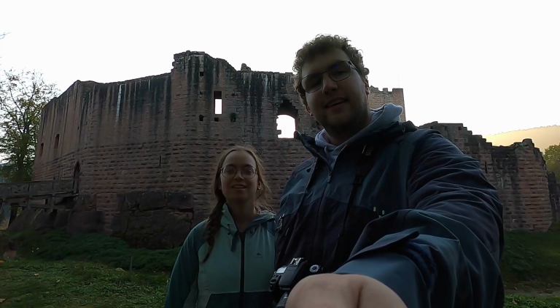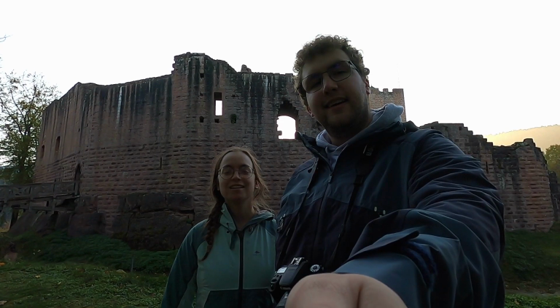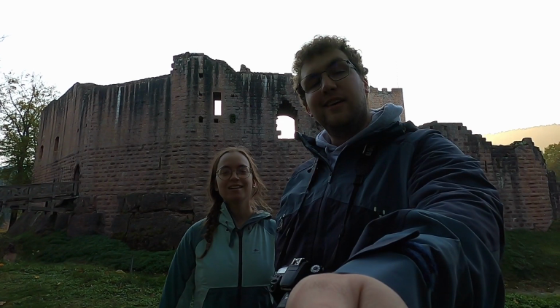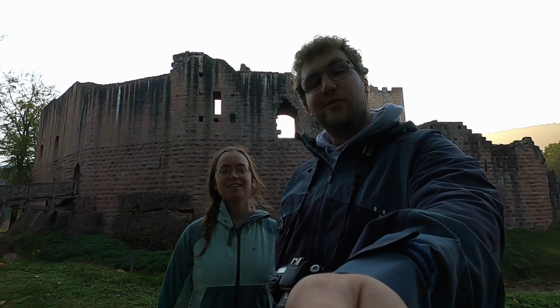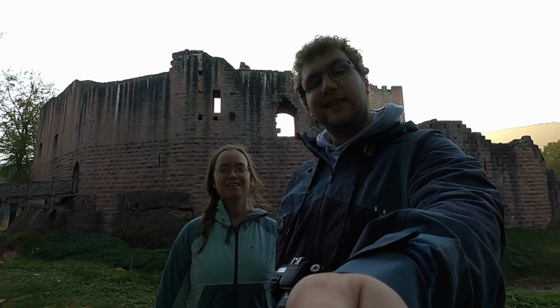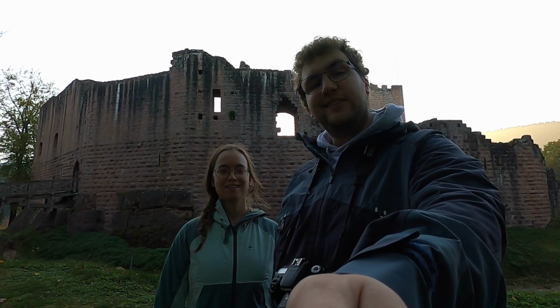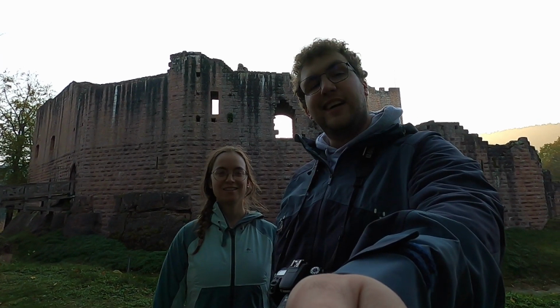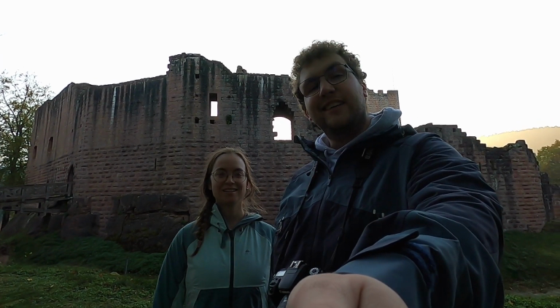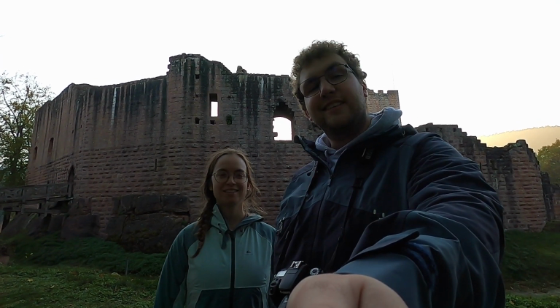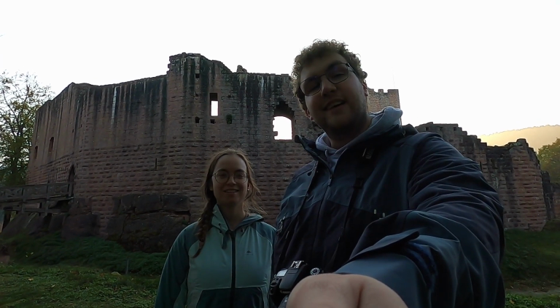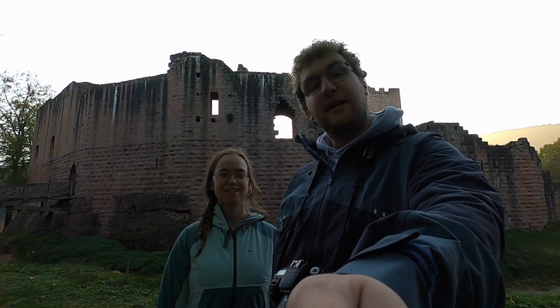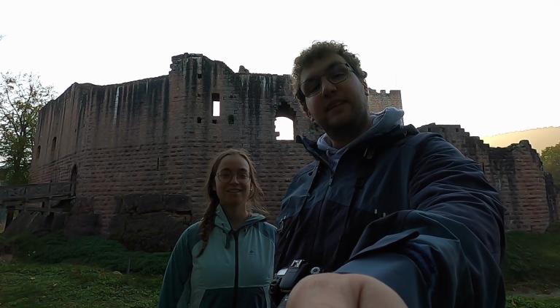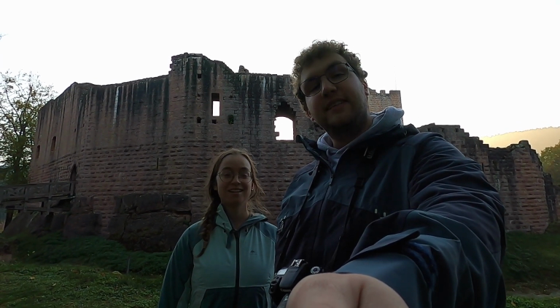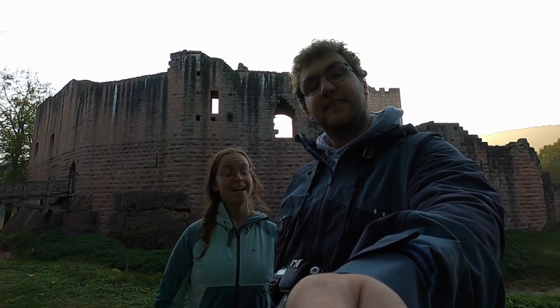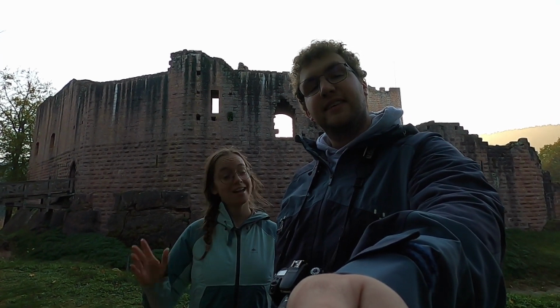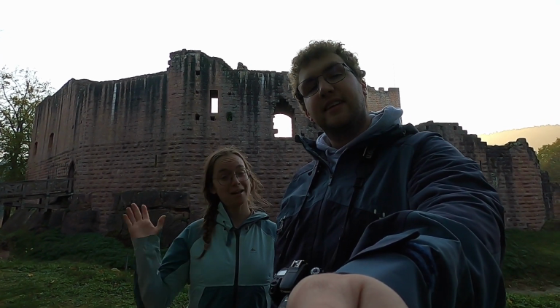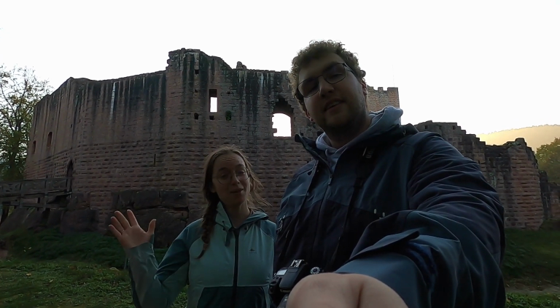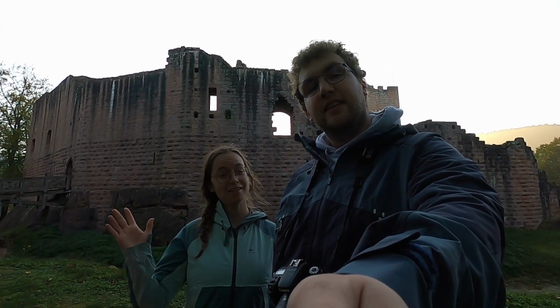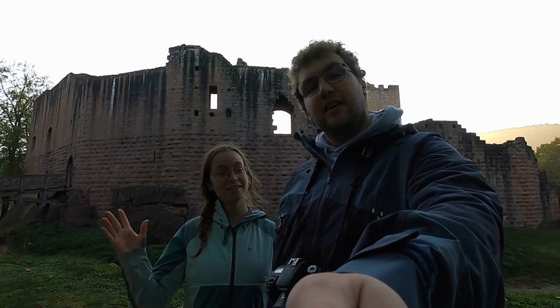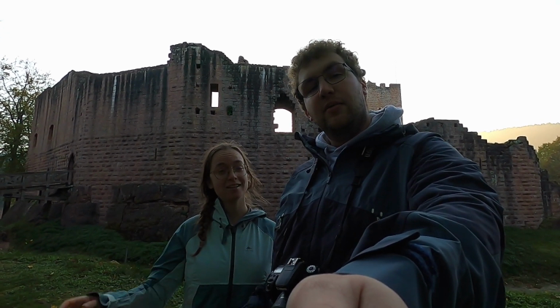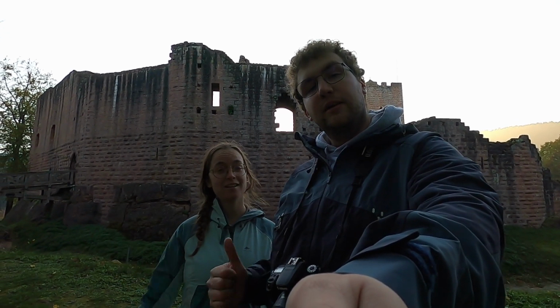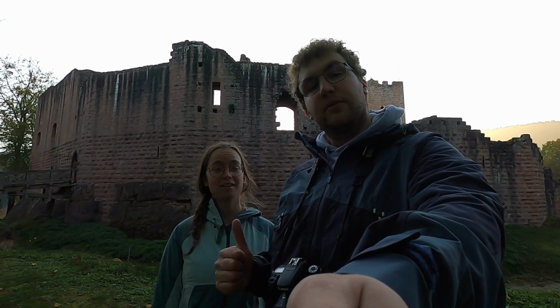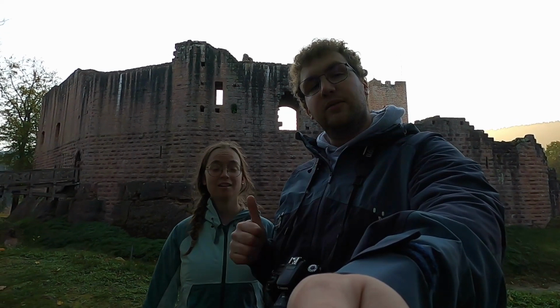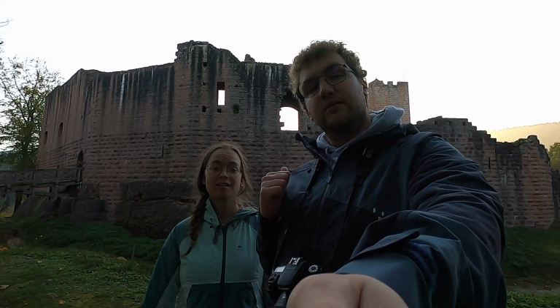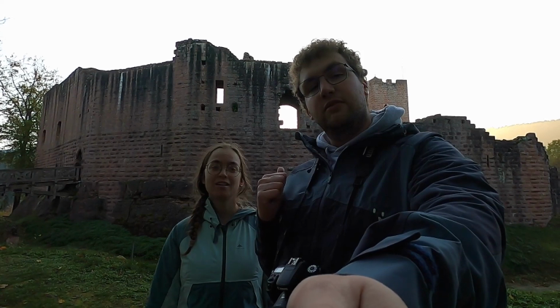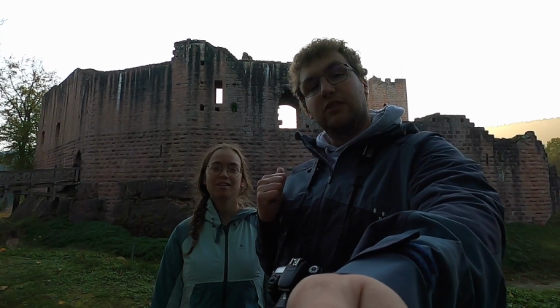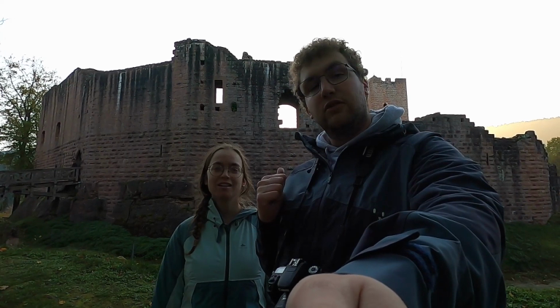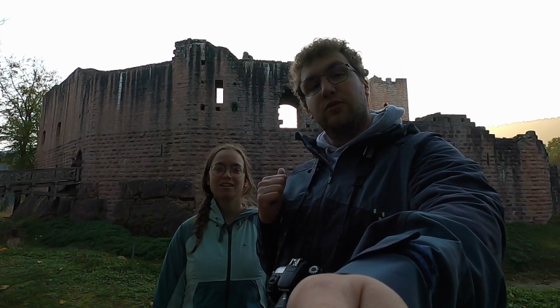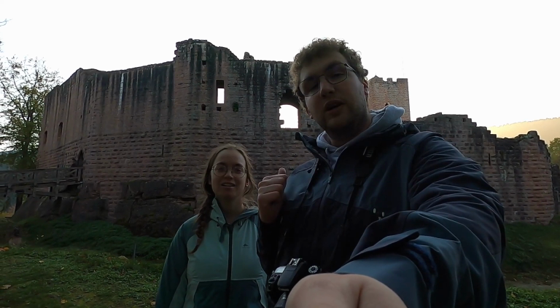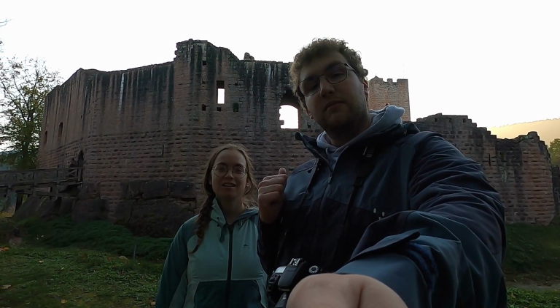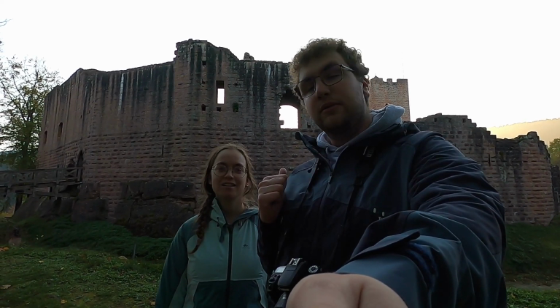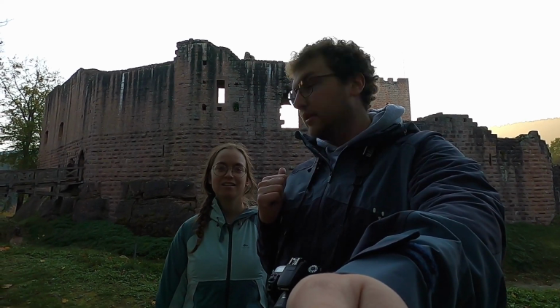Hello, we're the History Hikers. I'm Dries. And I'm Jente. Welcome to Chateau du Wangenbourg.